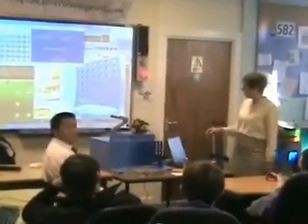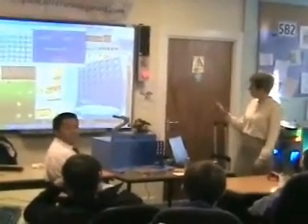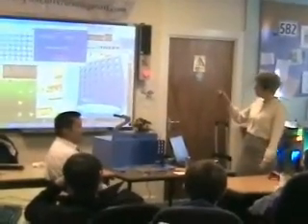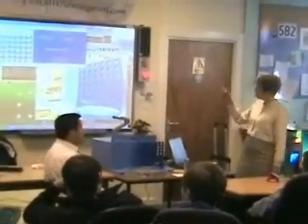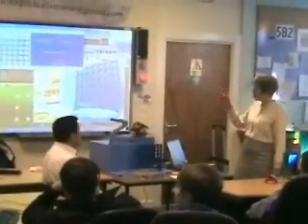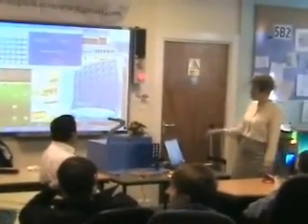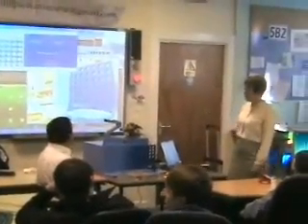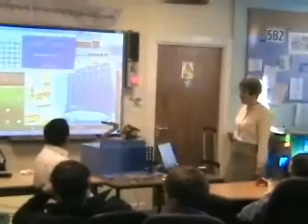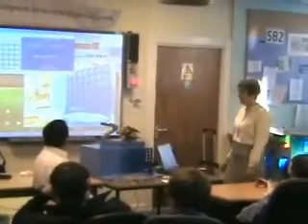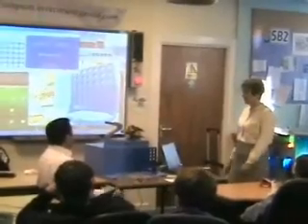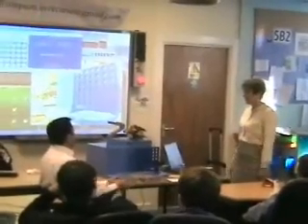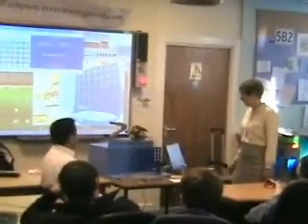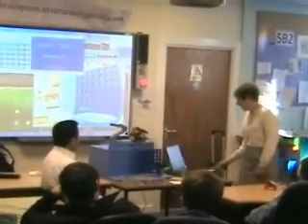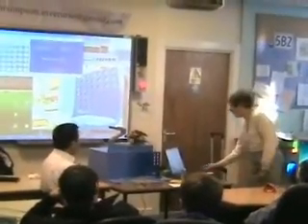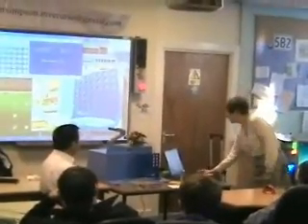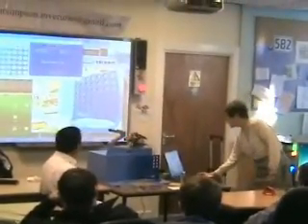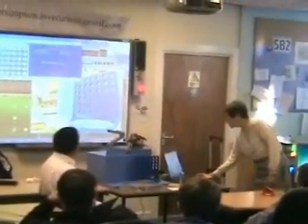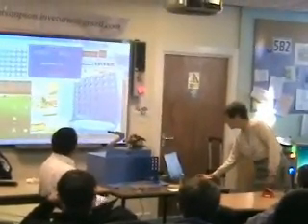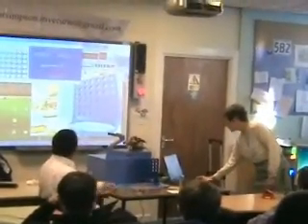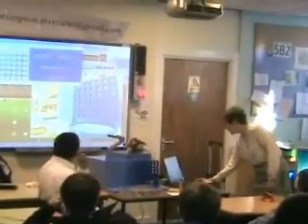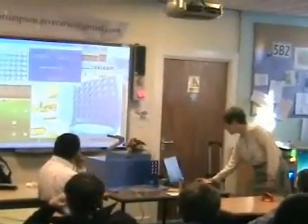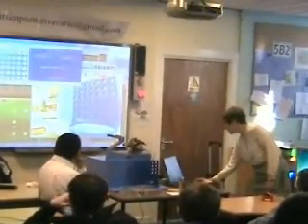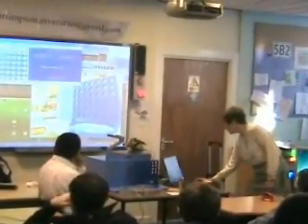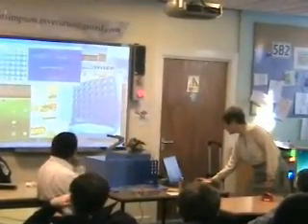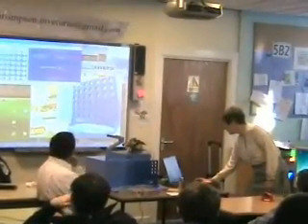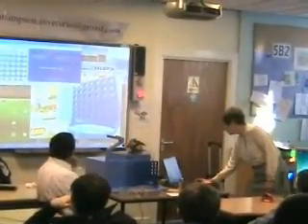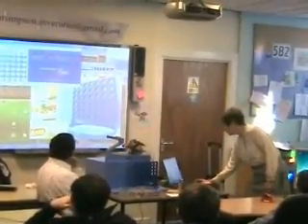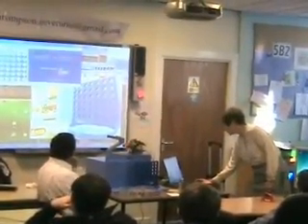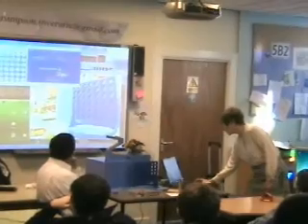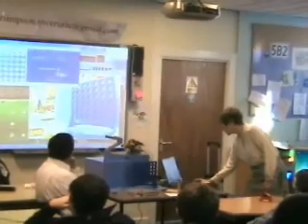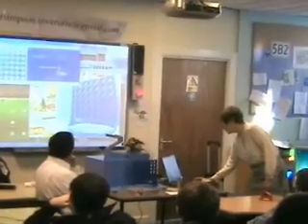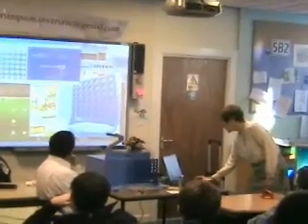Would you like to go first or second? Second. We're playing red. Okay, I'm just going to go first.